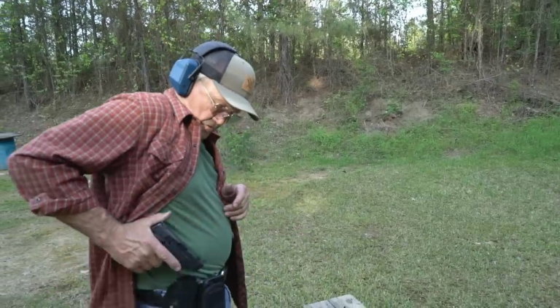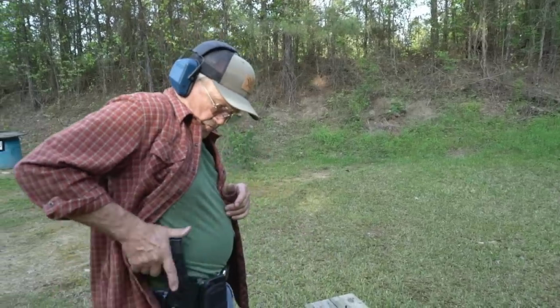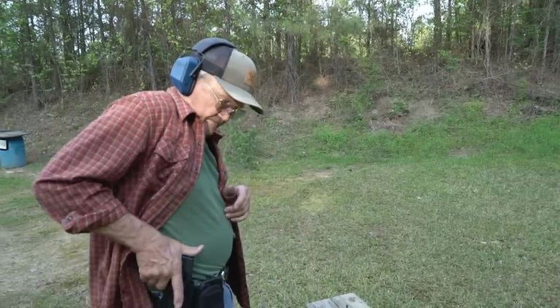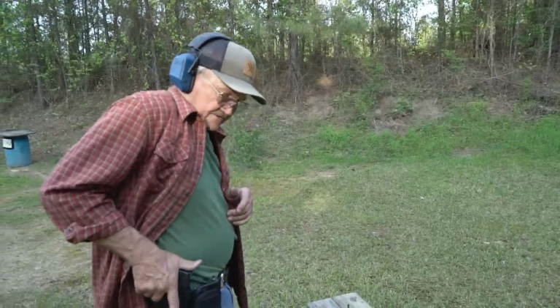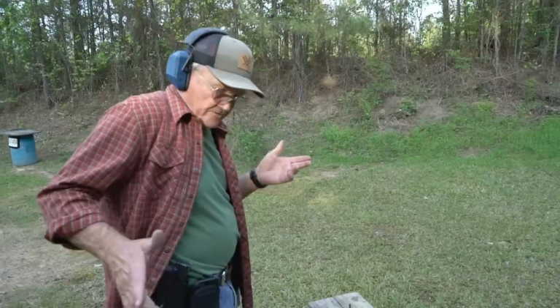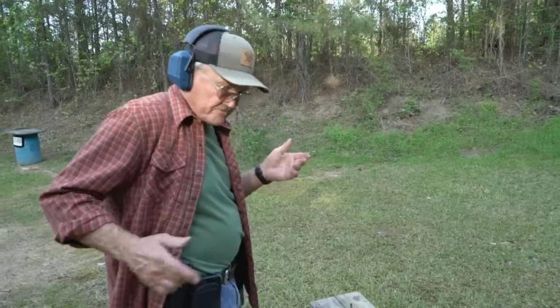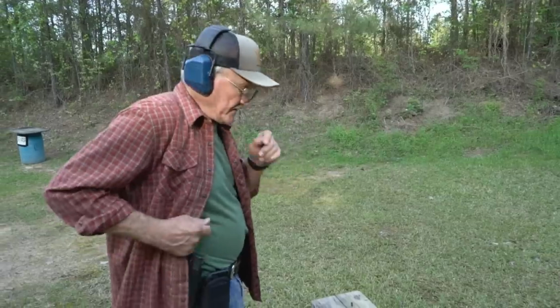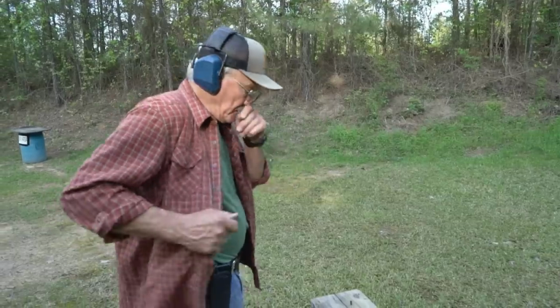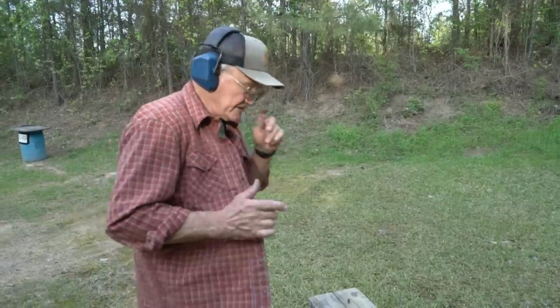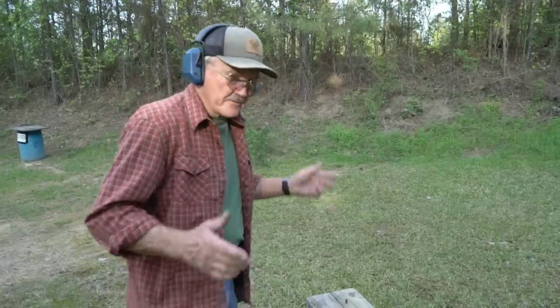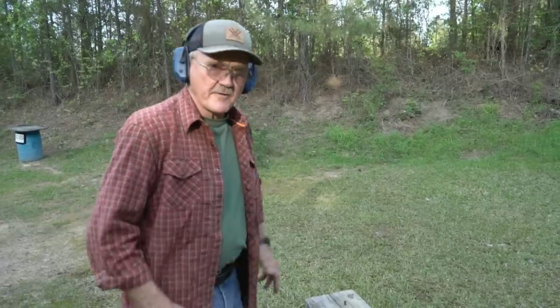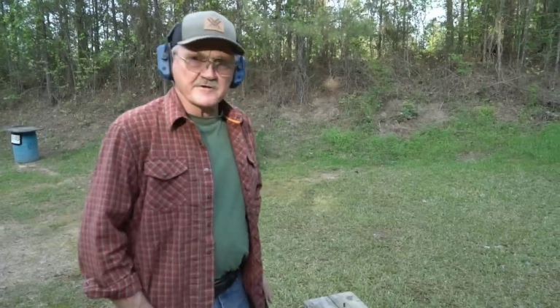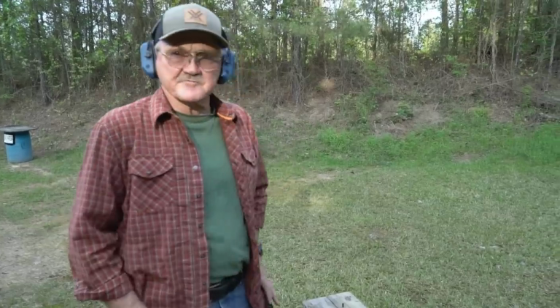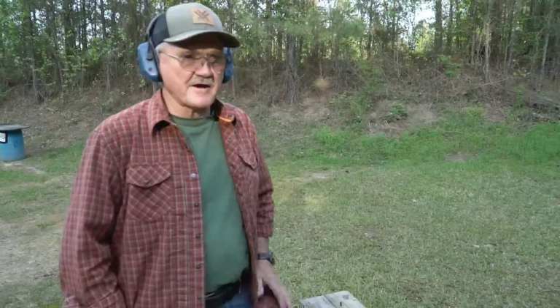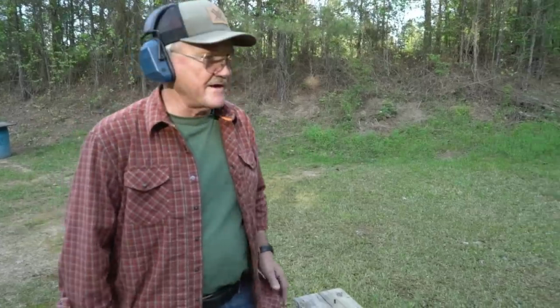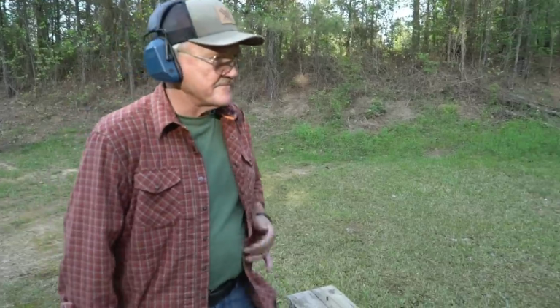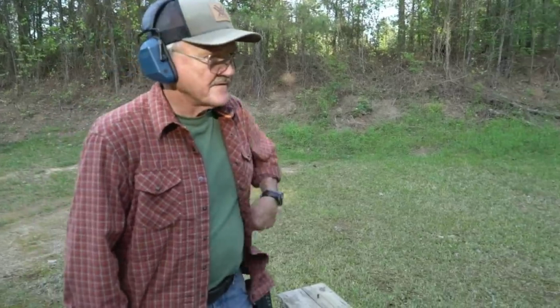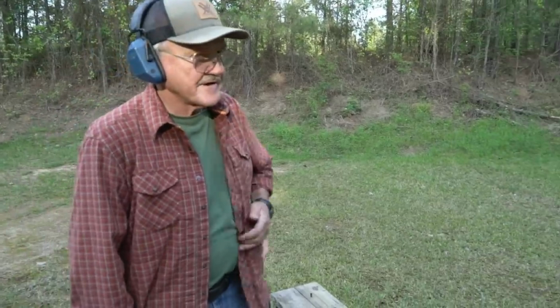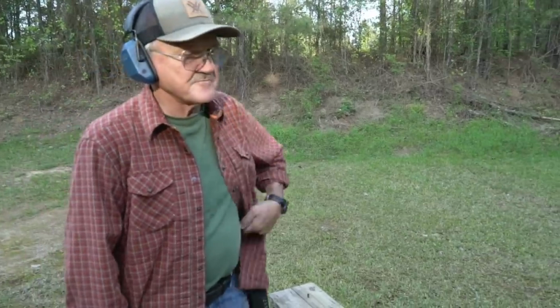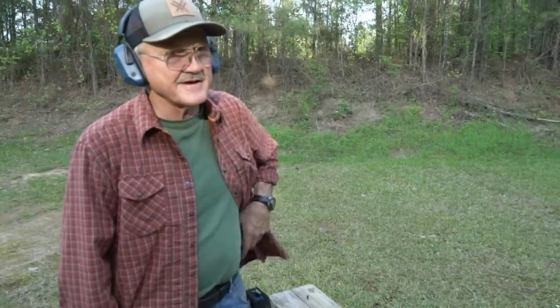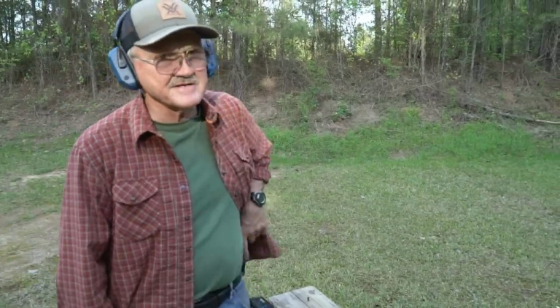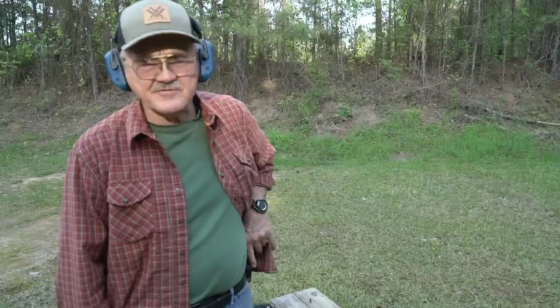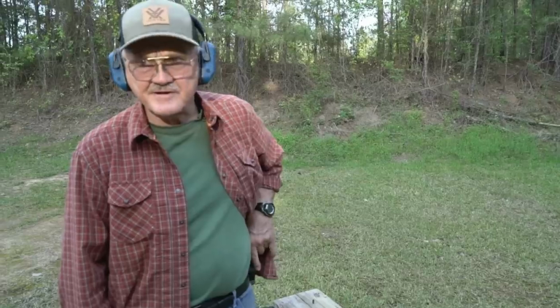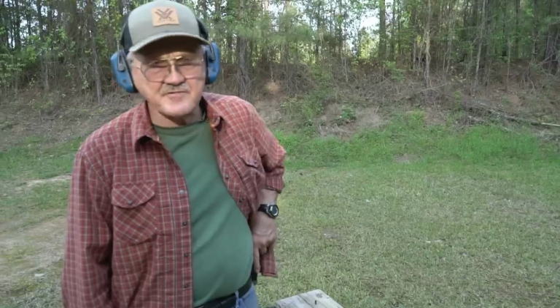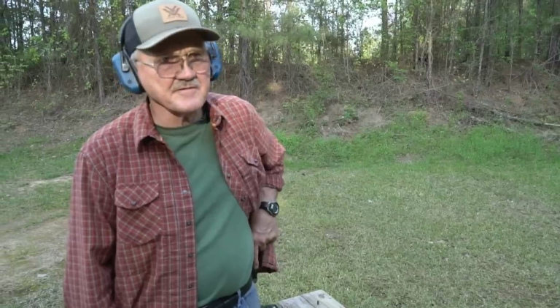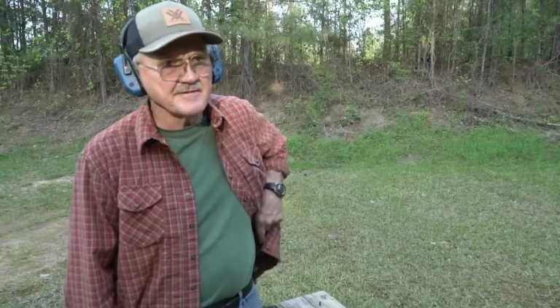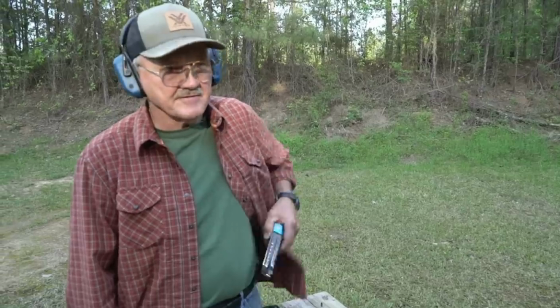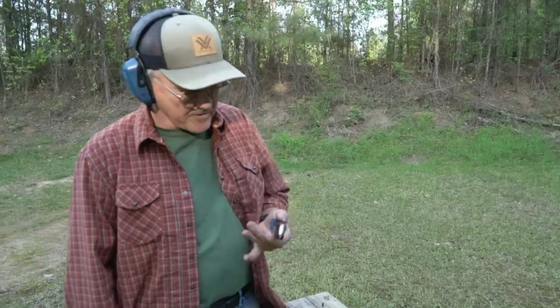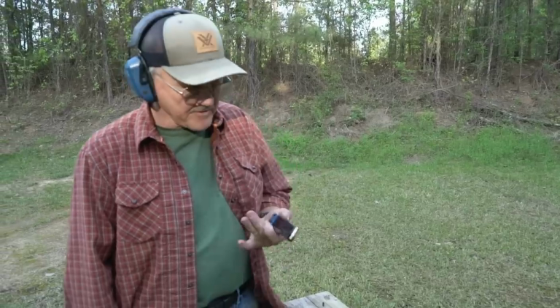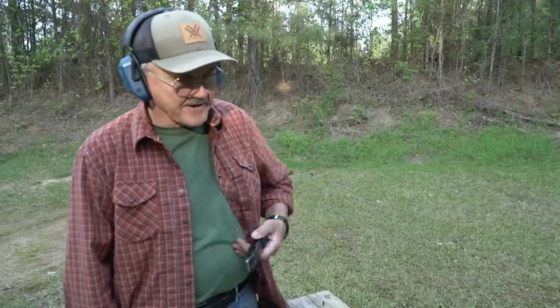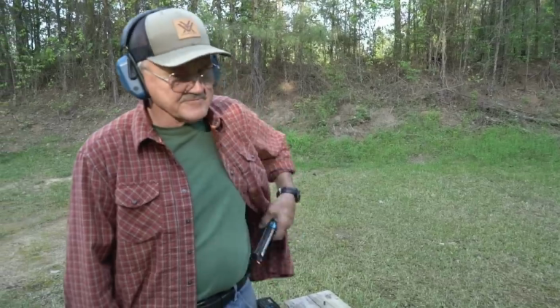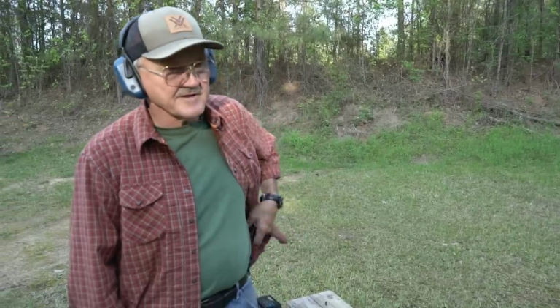That's the holster I use. You see me on the property, this is what I have — extra magazine on the left, 21 rounds waiting.